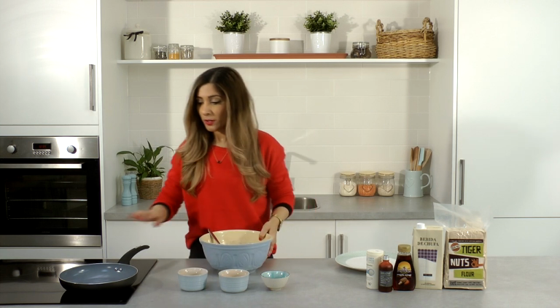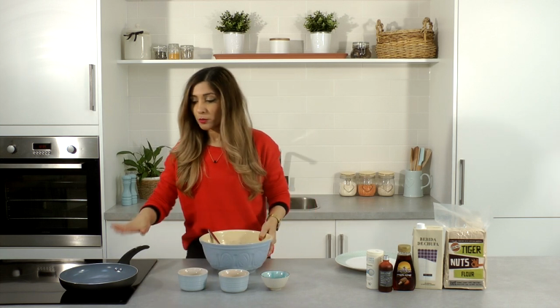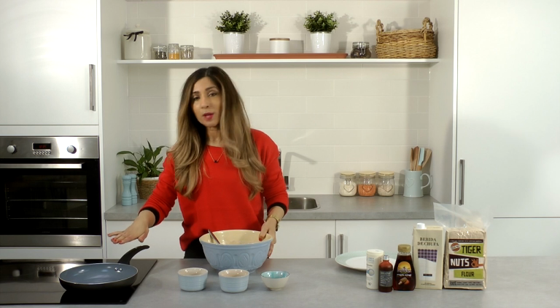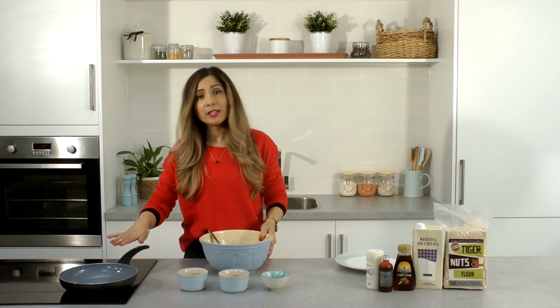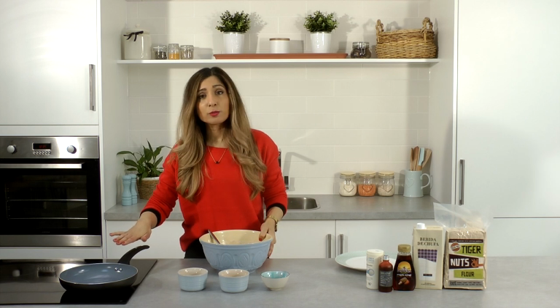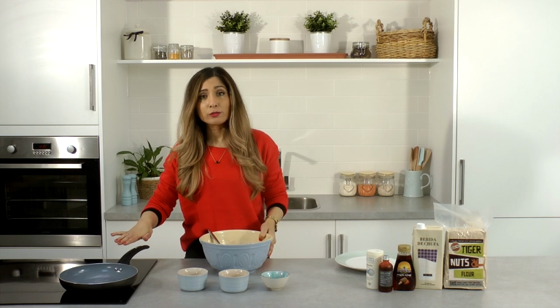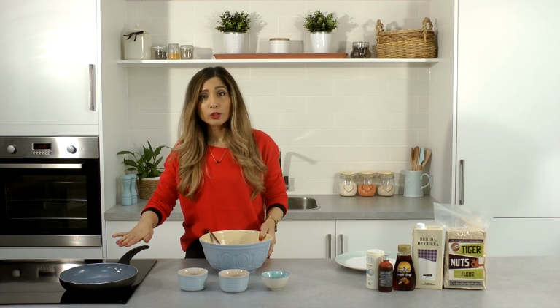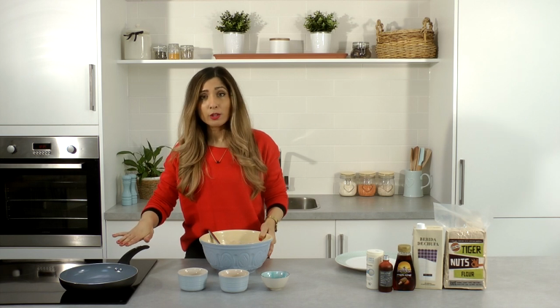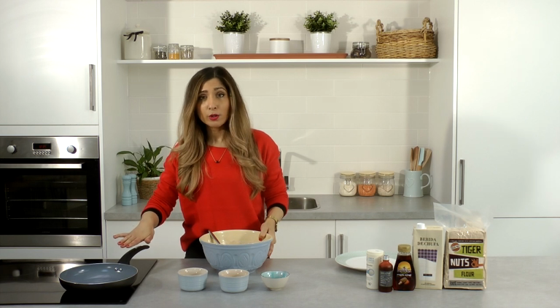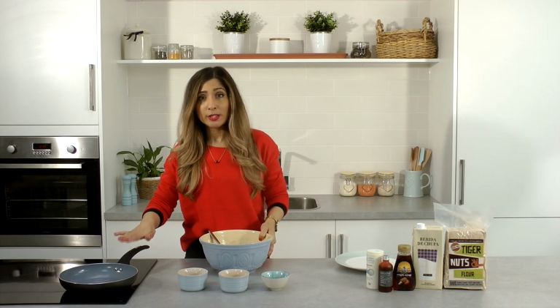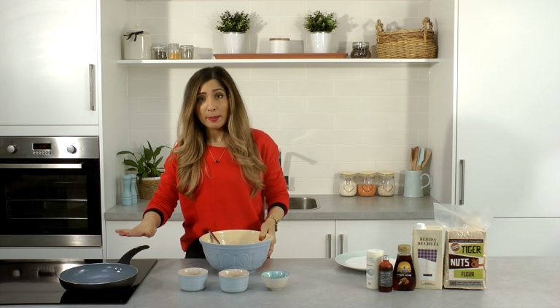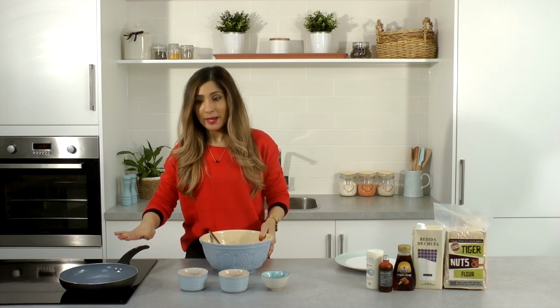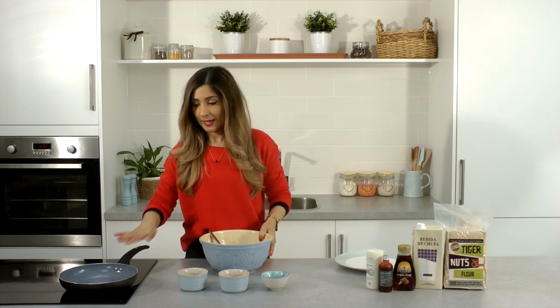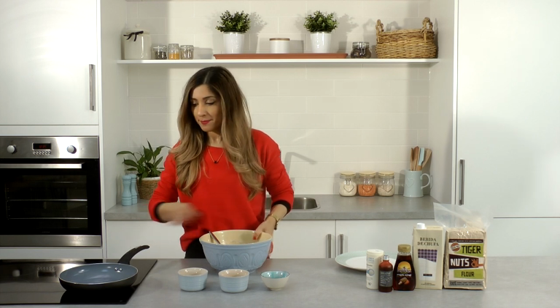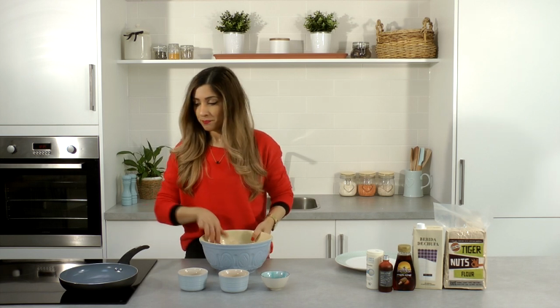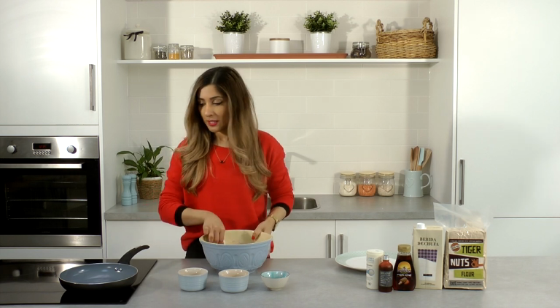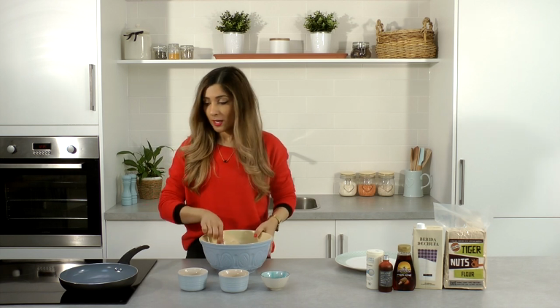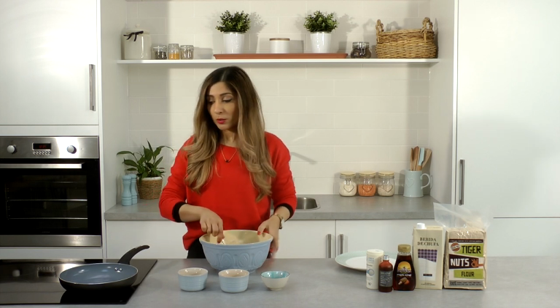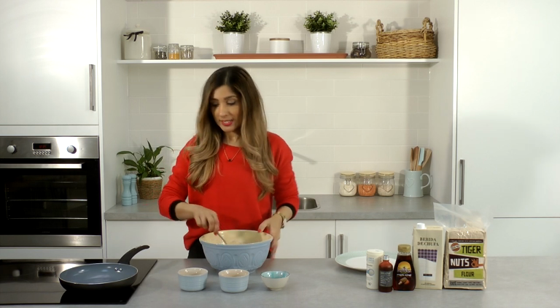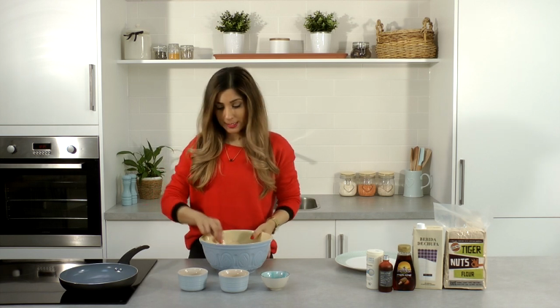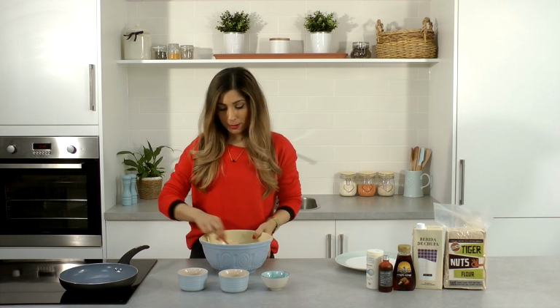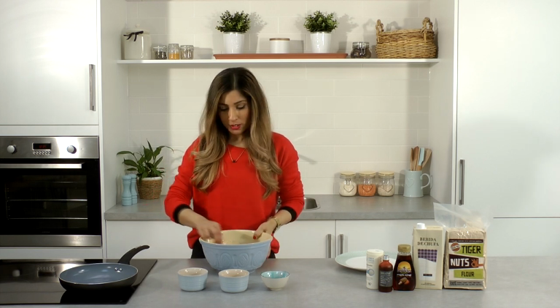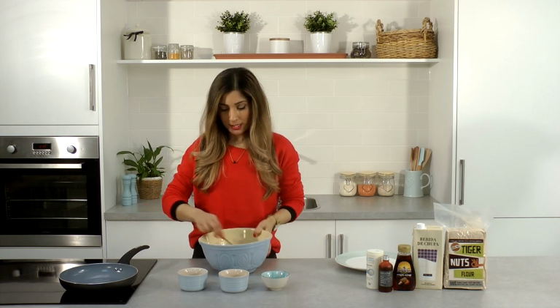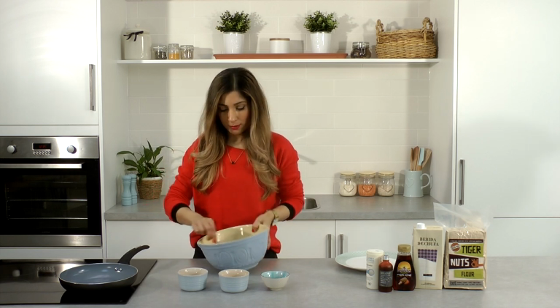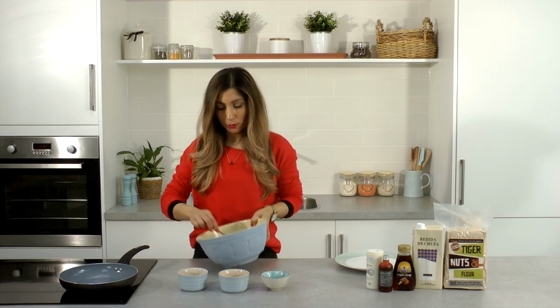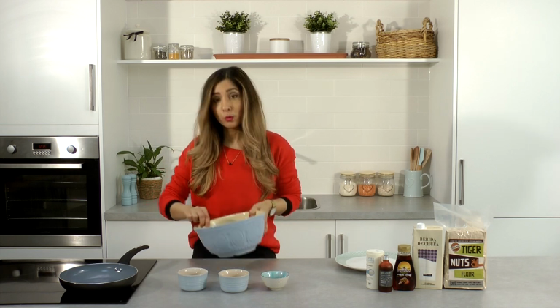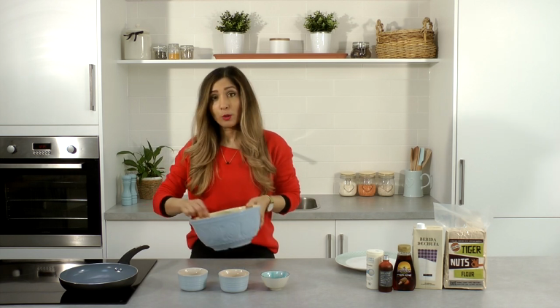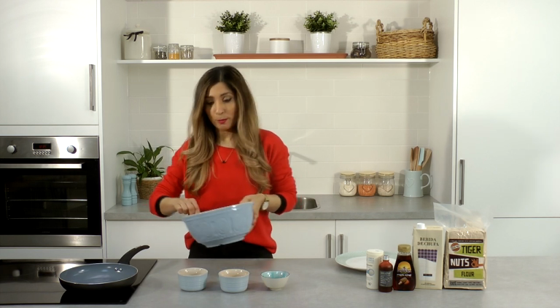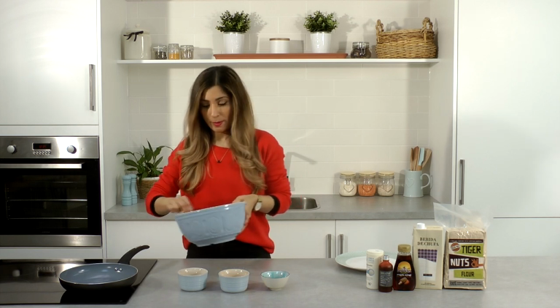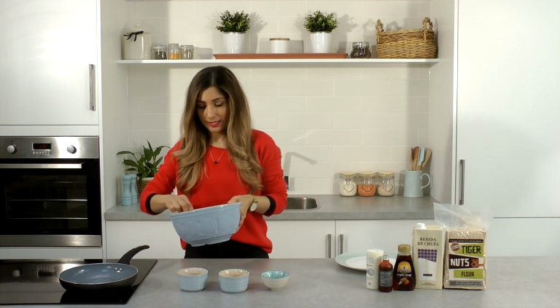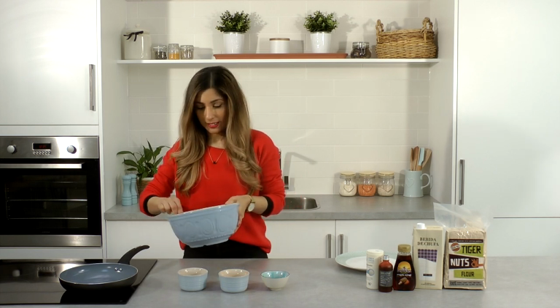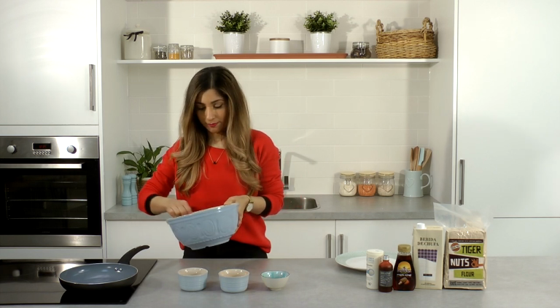So warm a little bit of coconut oil in a pan, and once that's melted we'll pop the batter in.